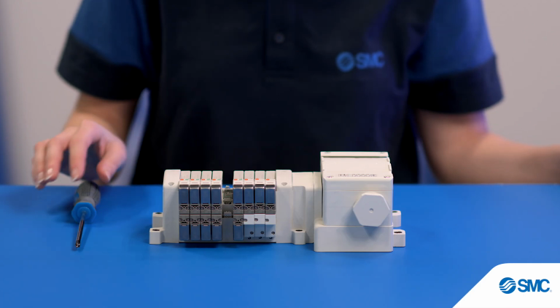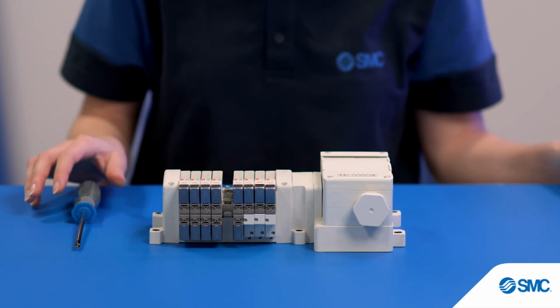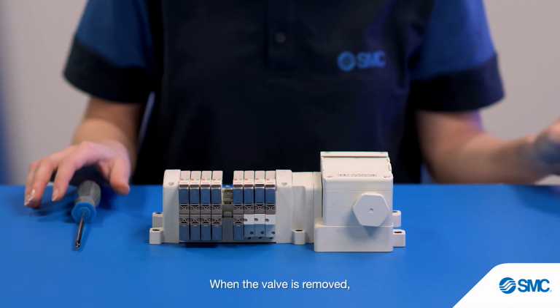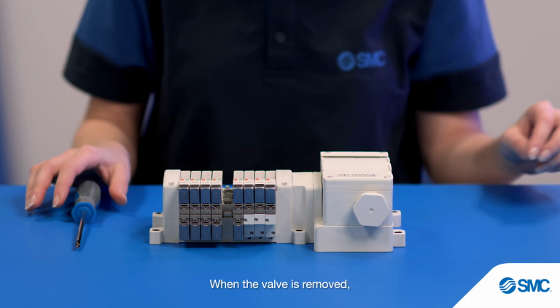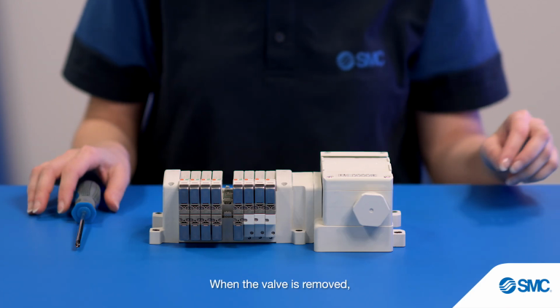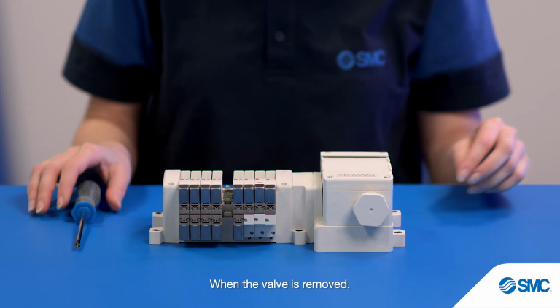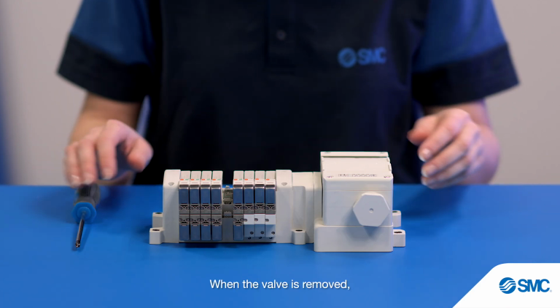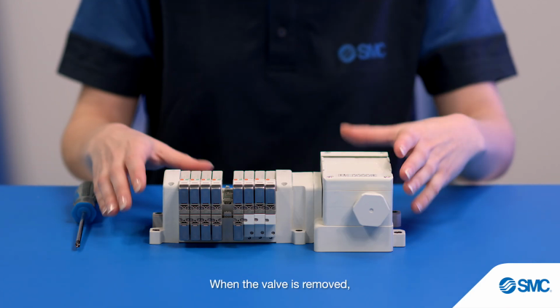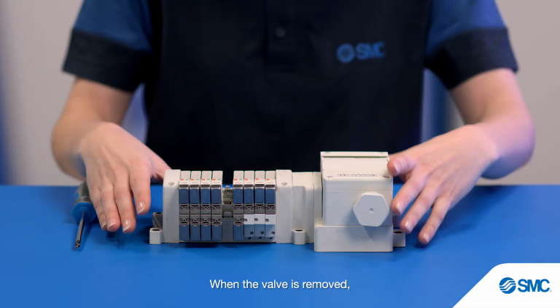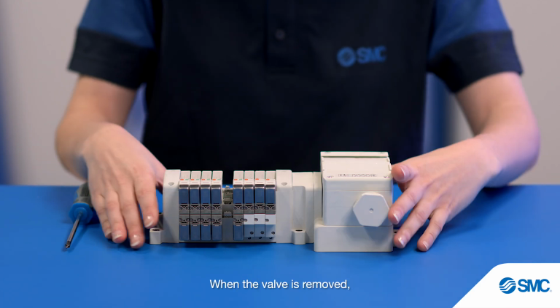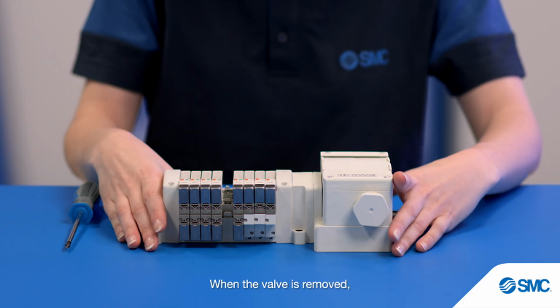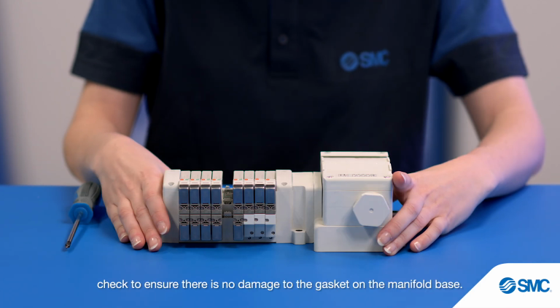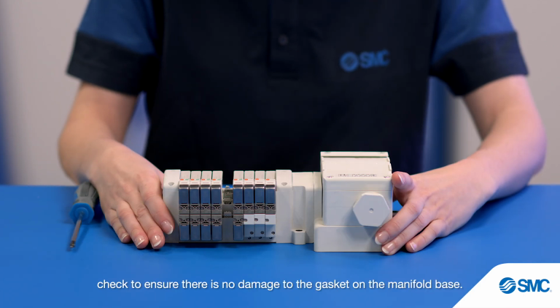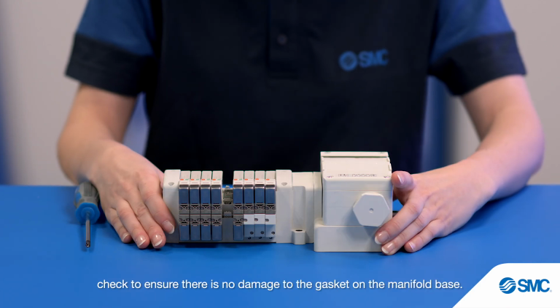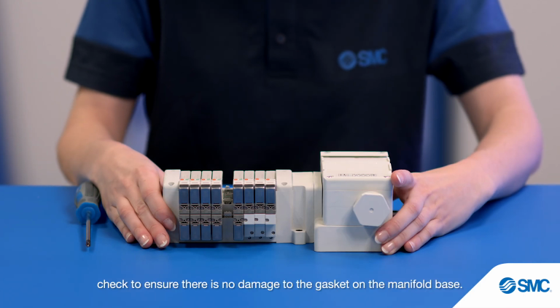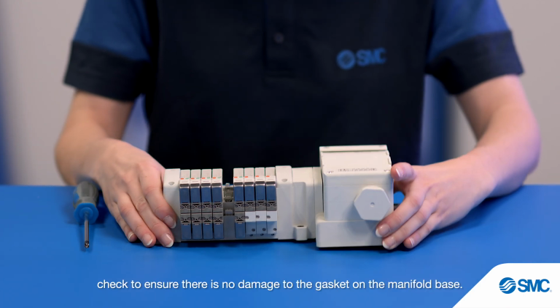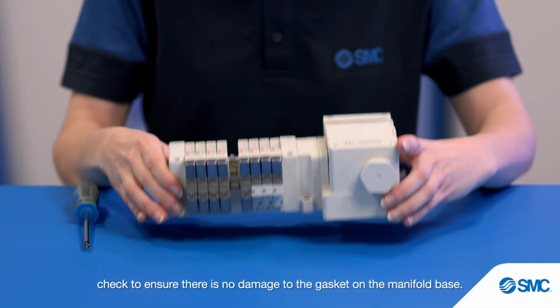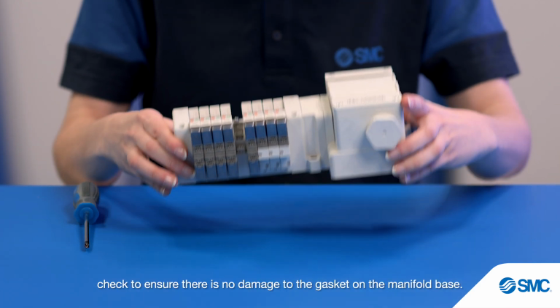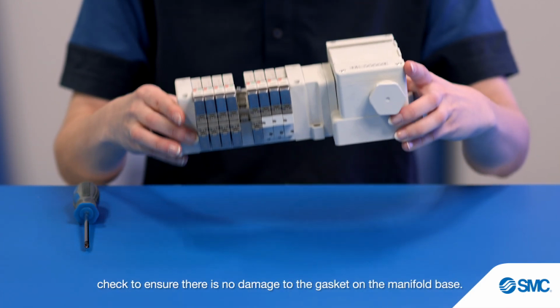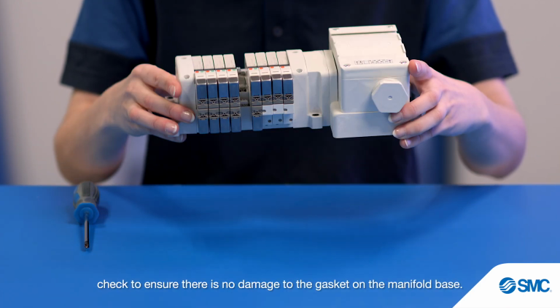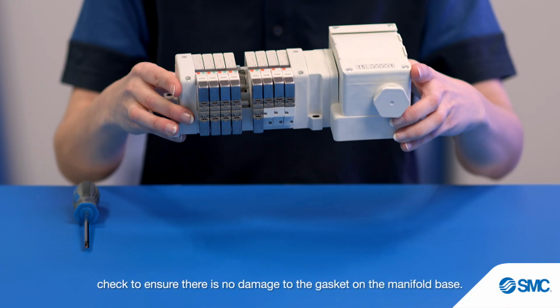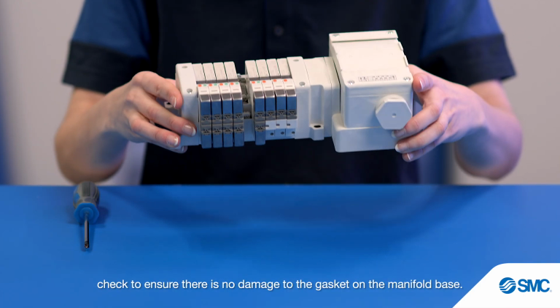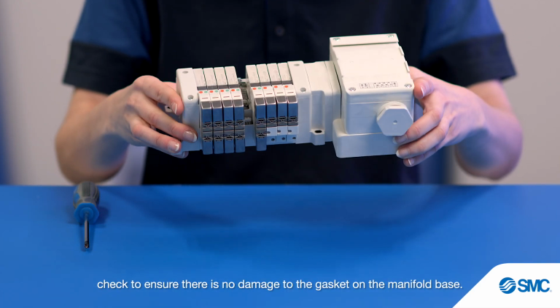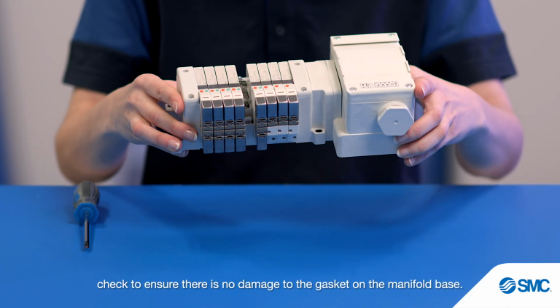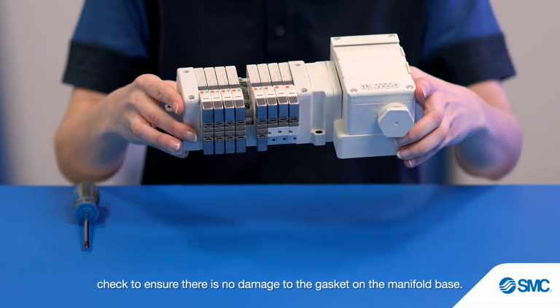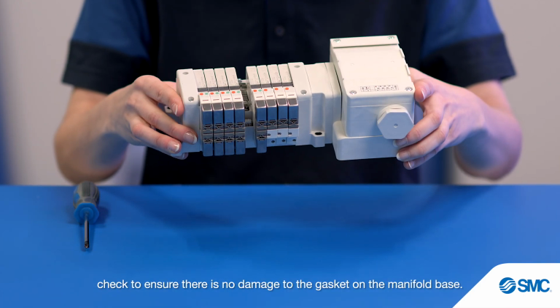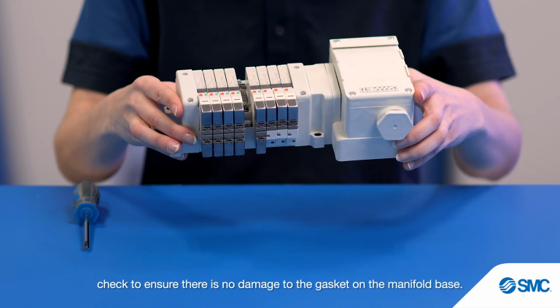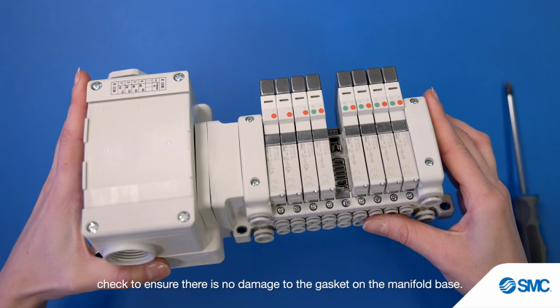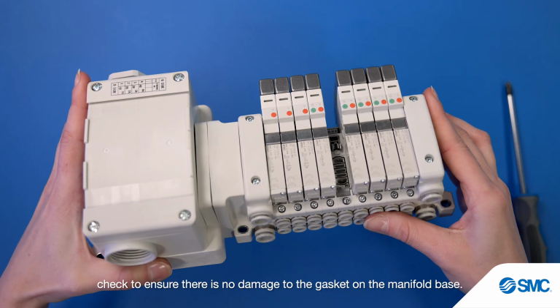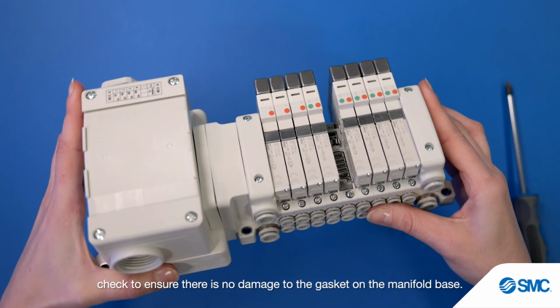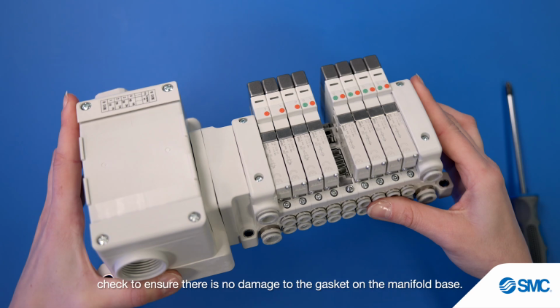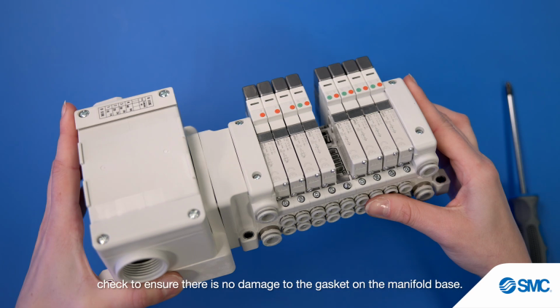When the valve is removed, check to ensure there is no damage to the gasket on the manifold base.